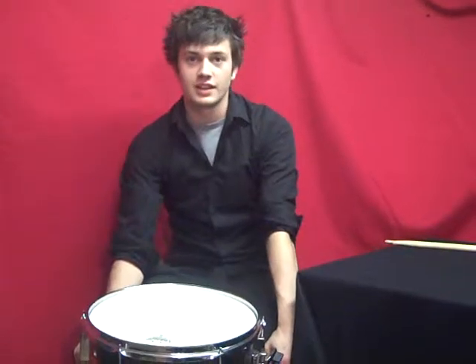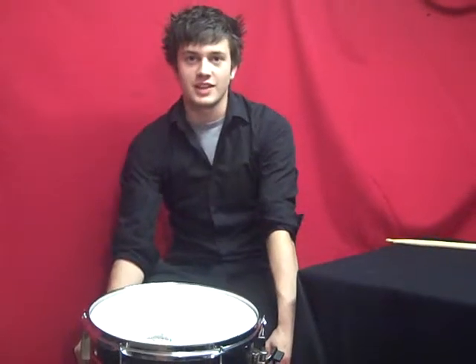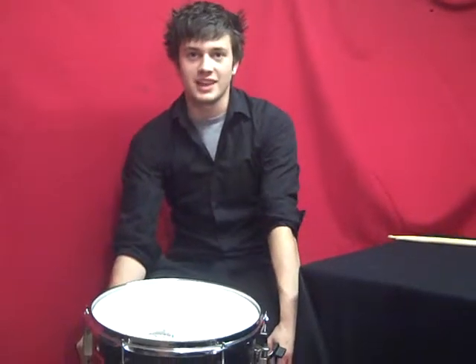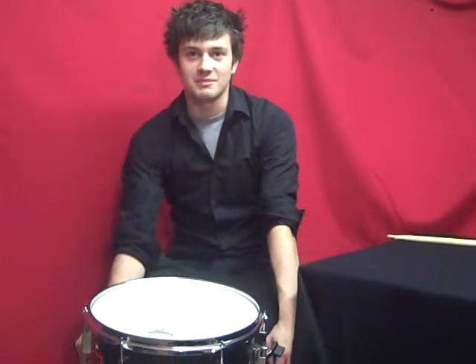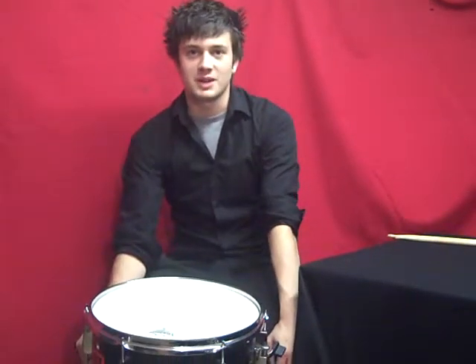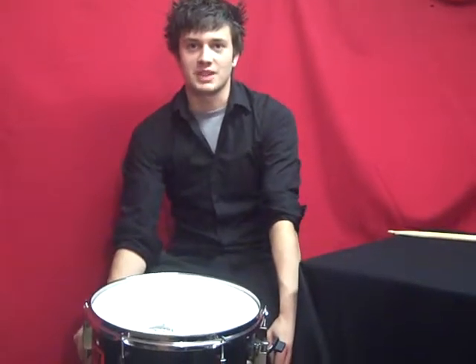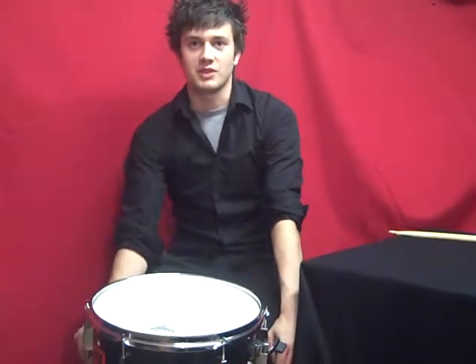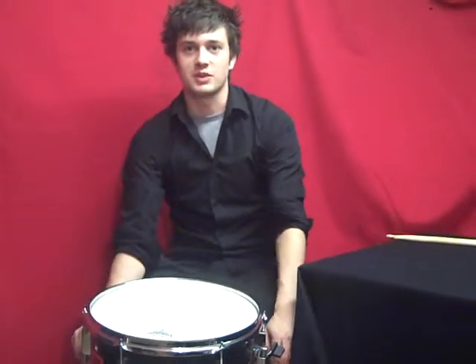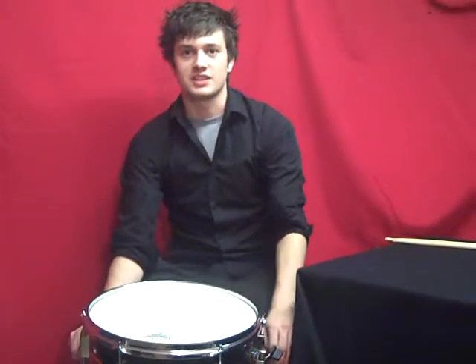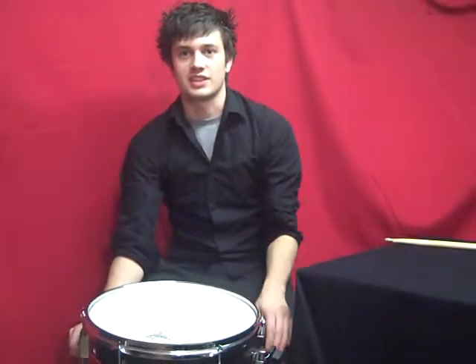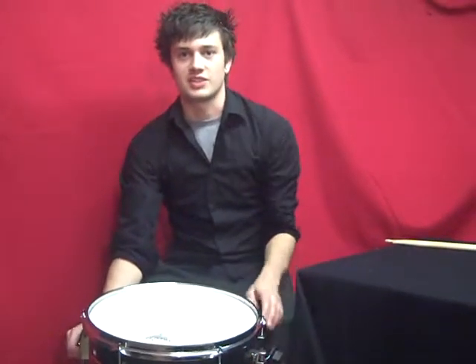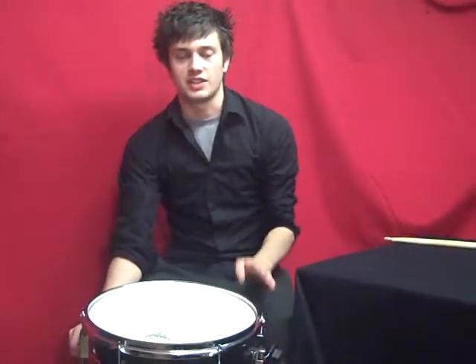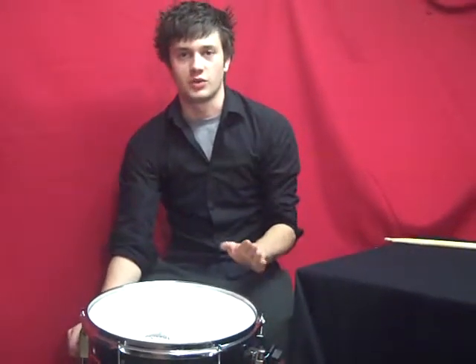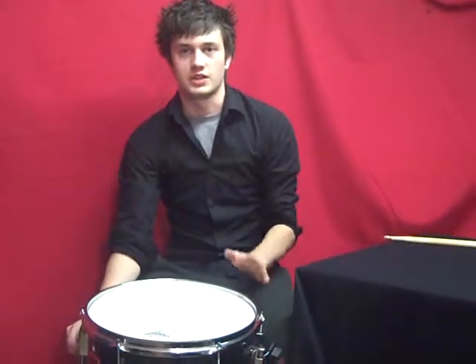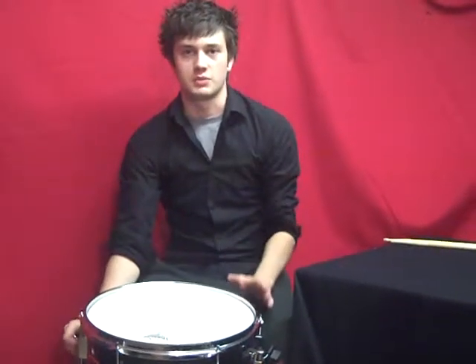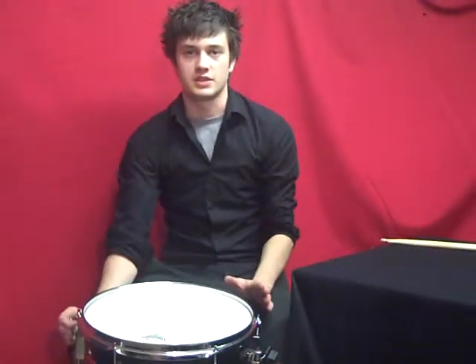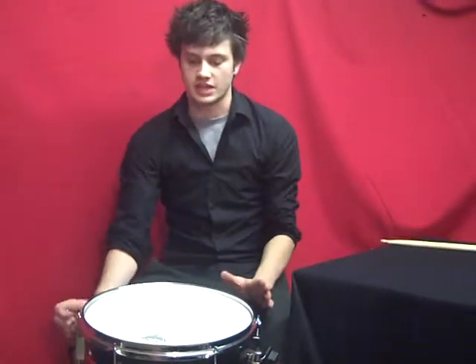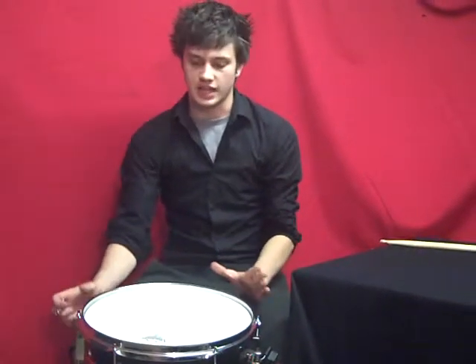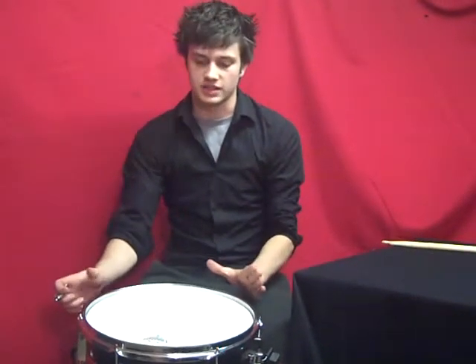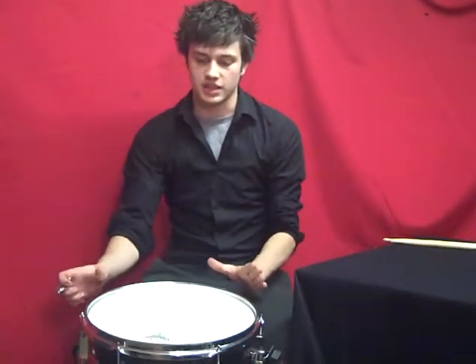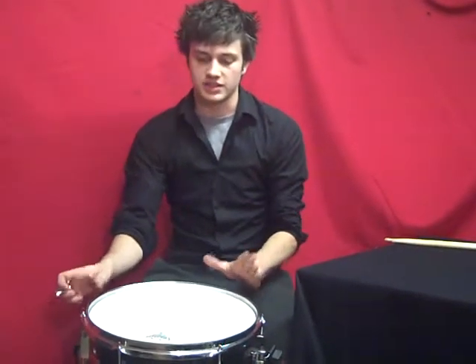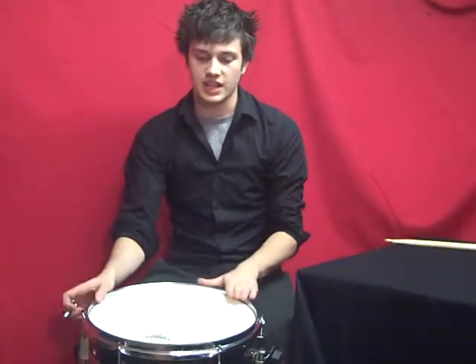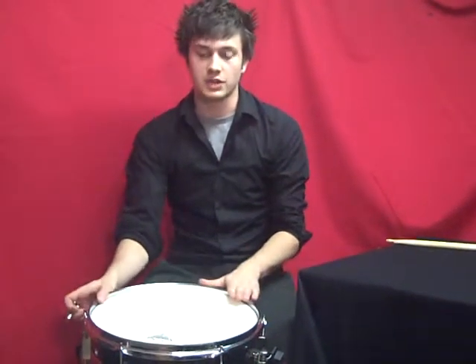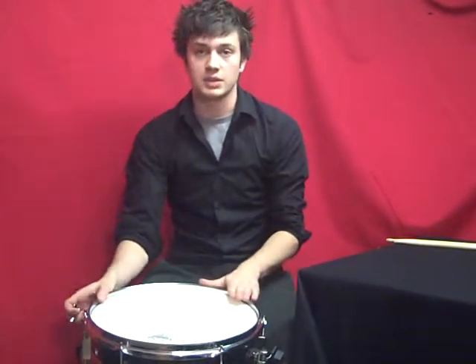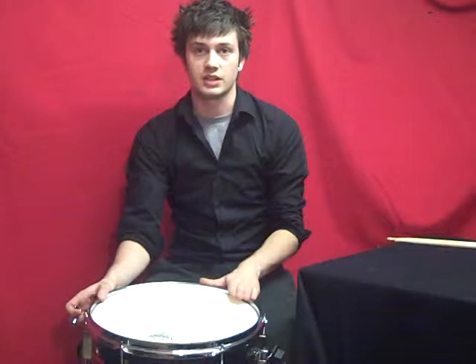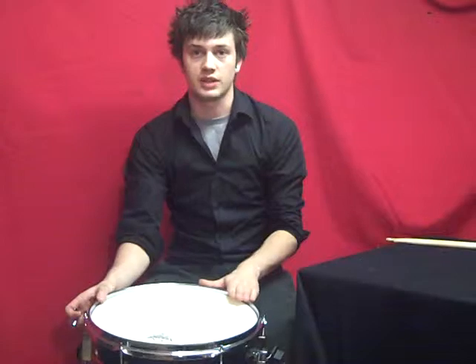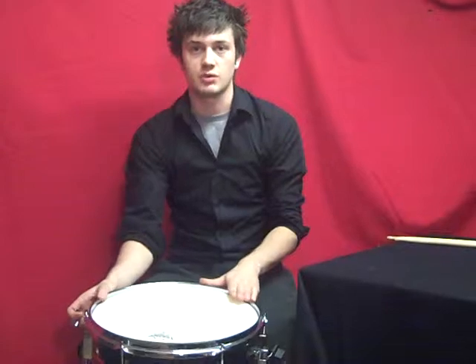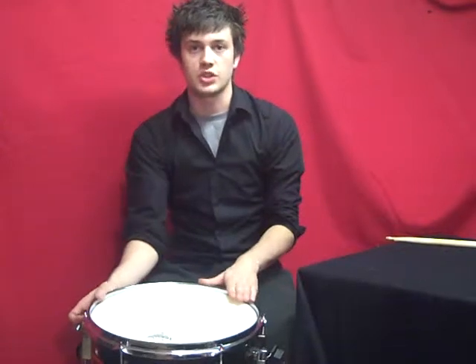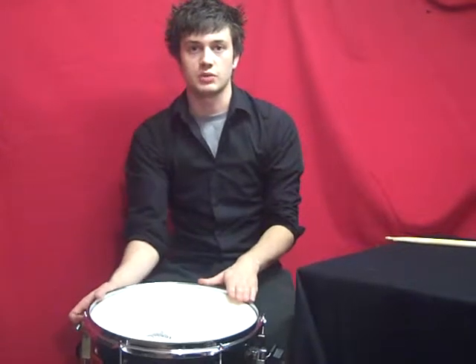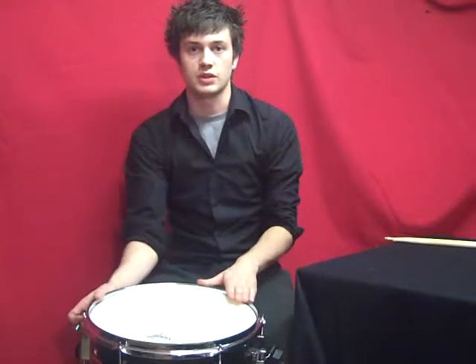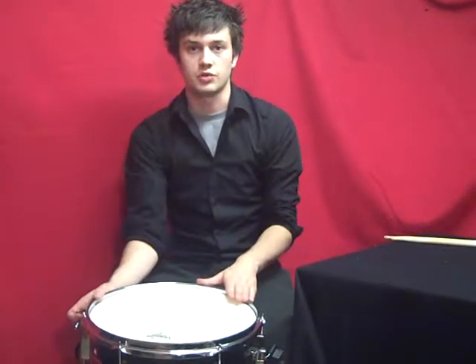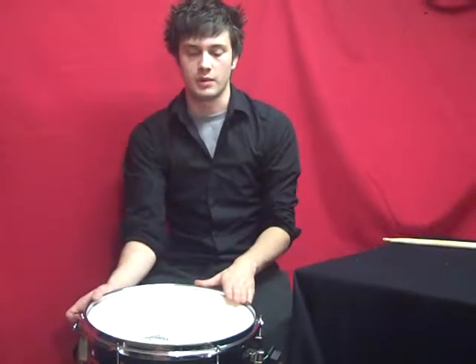Hi there, my name's Henry. I'm one of the technicians here at All Instruments and today we're going to be looking at how to tune a drum.